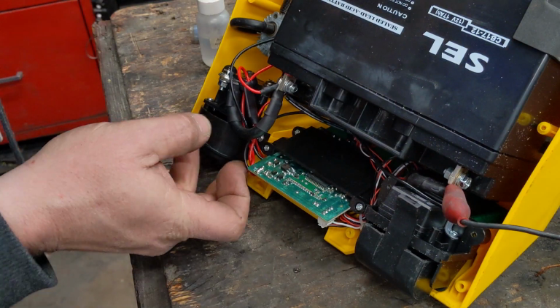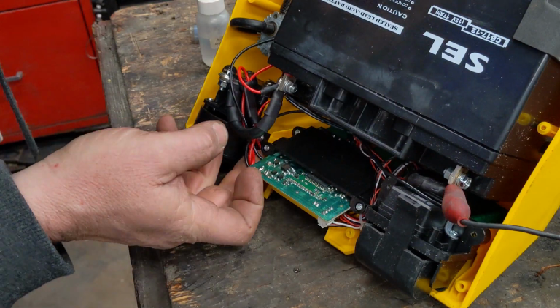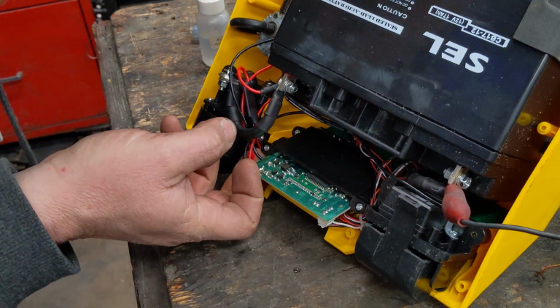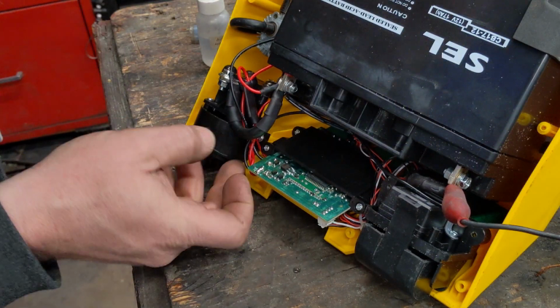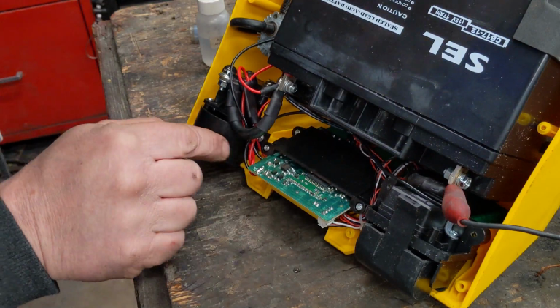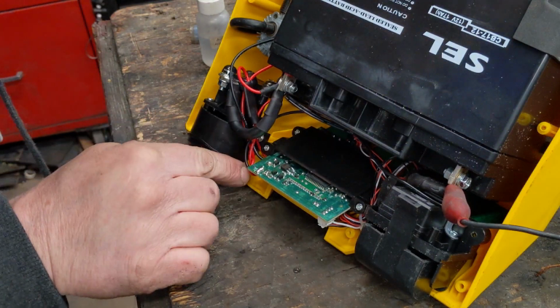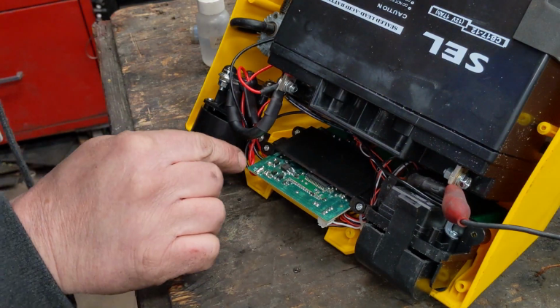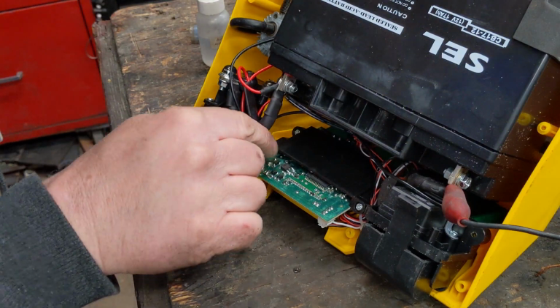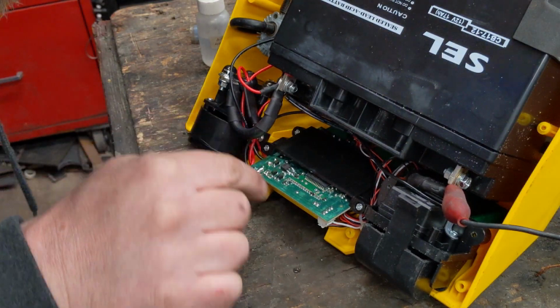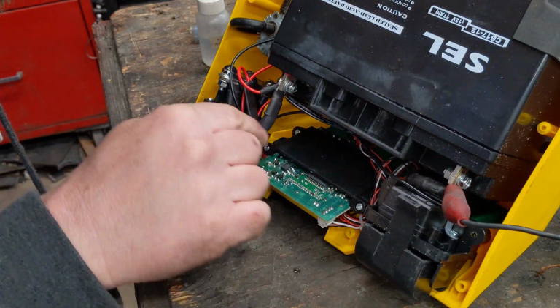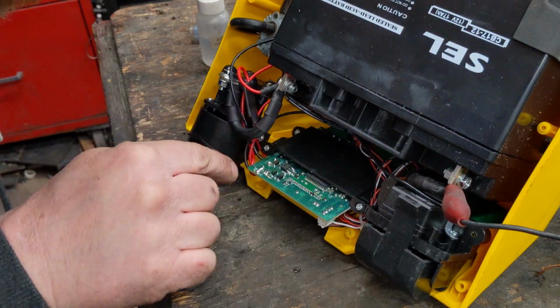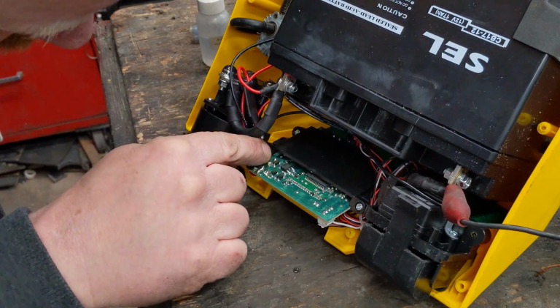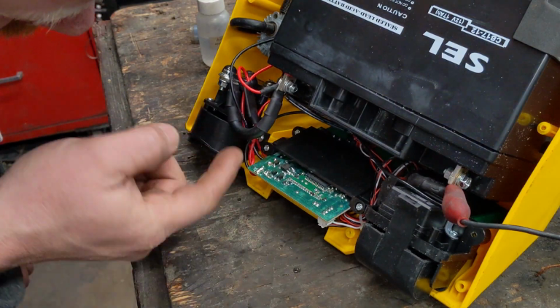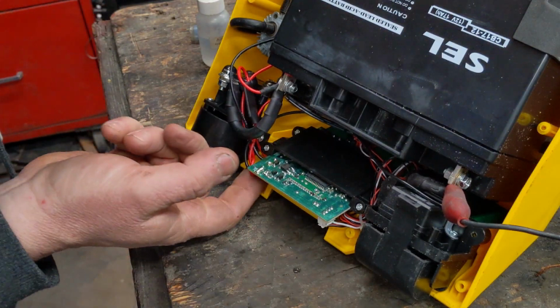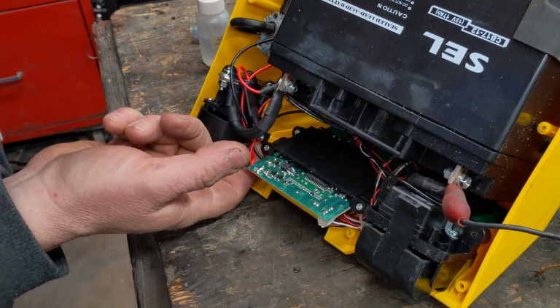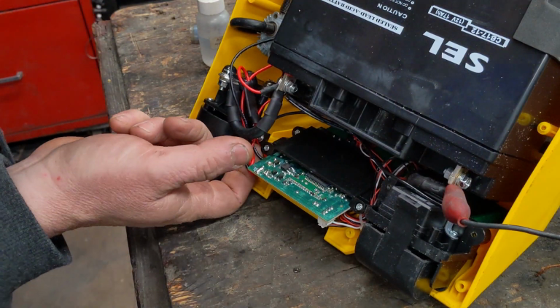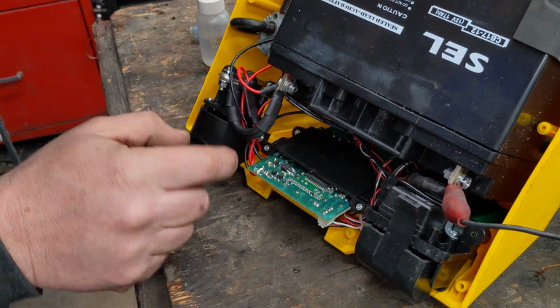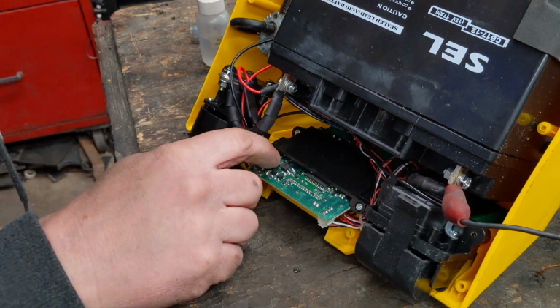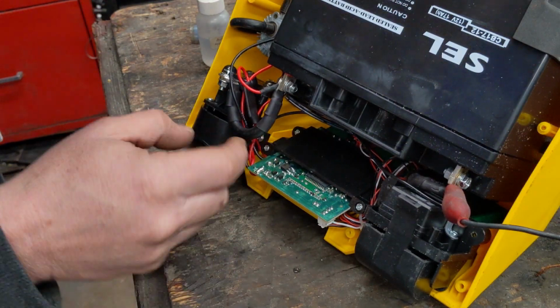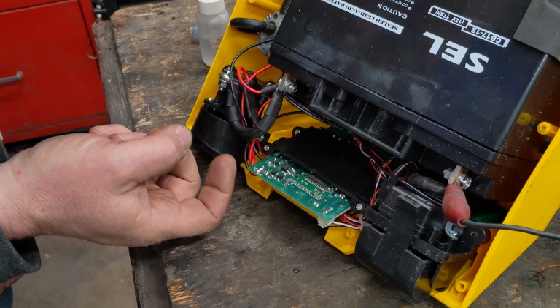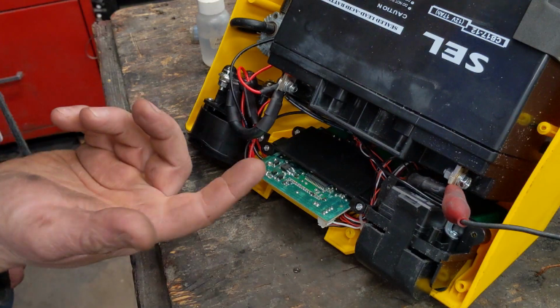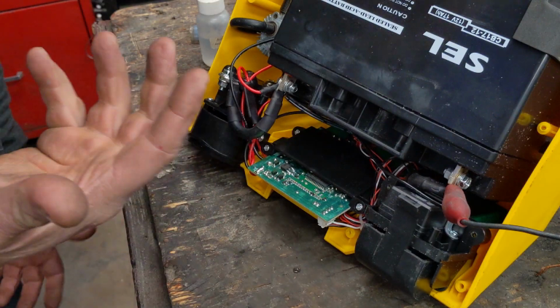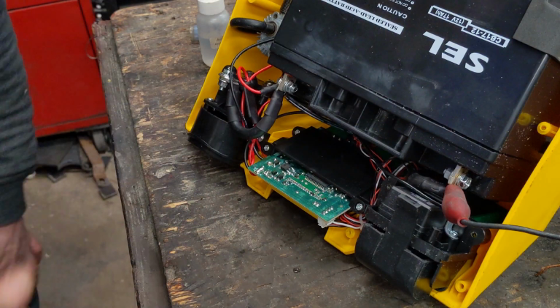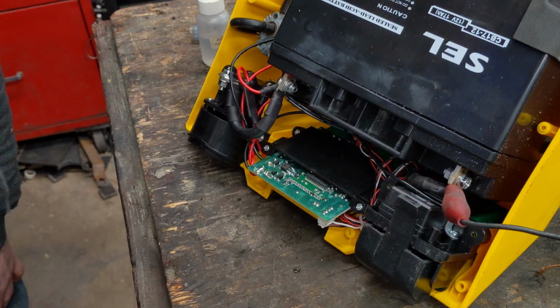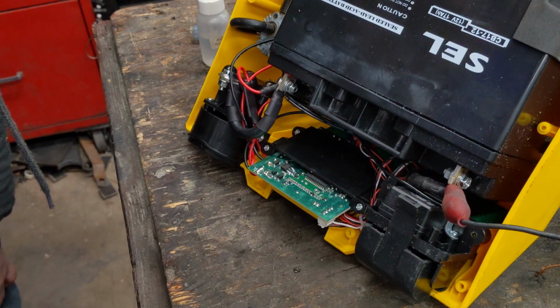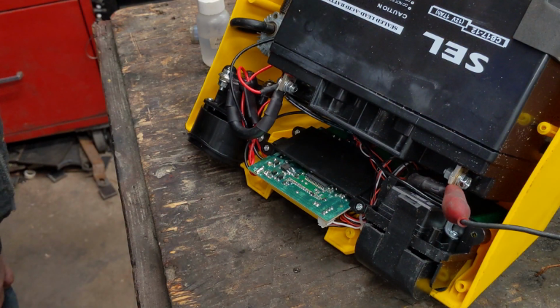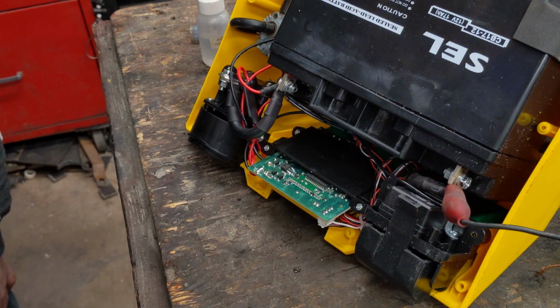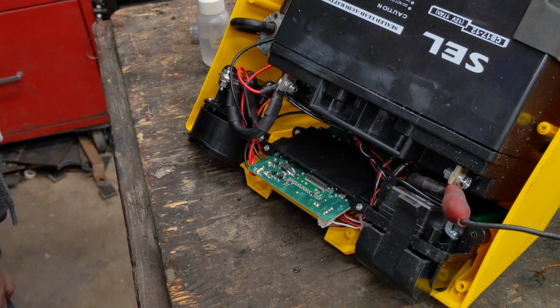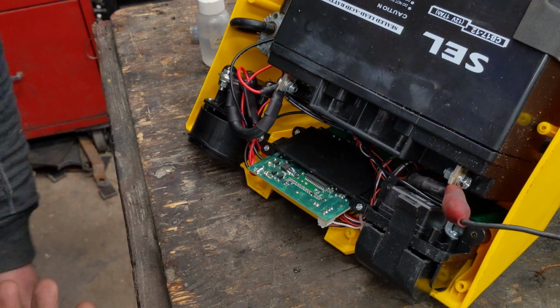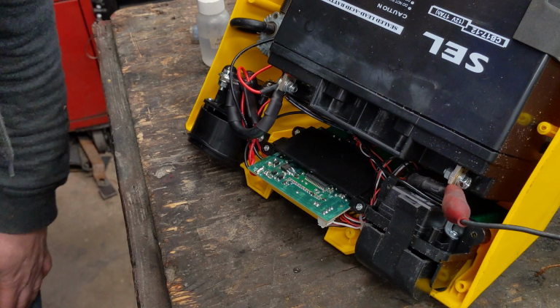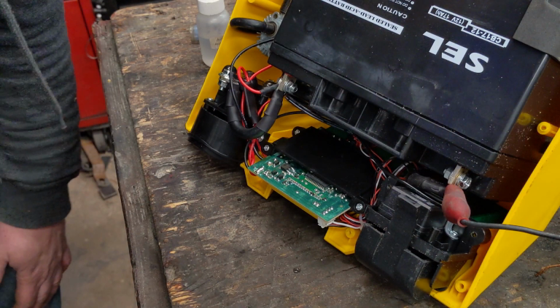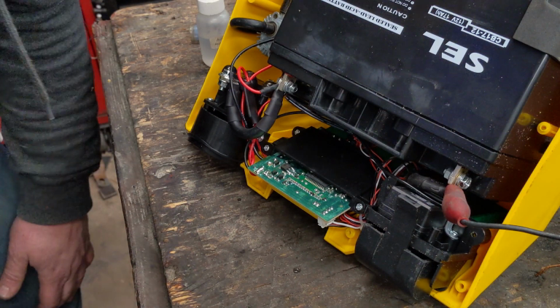Most of these solder joints on here are done by machine, but there's a fair amount where they had to add wires afterwards that are all hand-soldered. I'm just going to go through, touch them up, make sure they all look good and flow them out. Looks like there are only about four of them right here. I'll just flow those out and then we should be done — let's test it out.